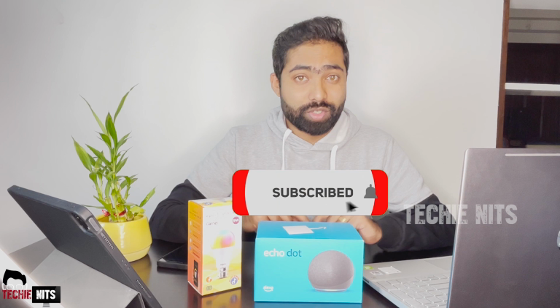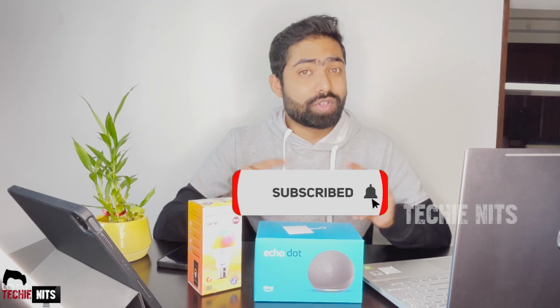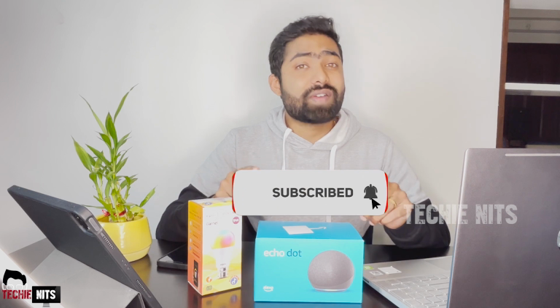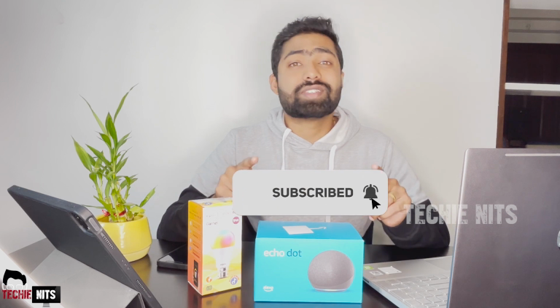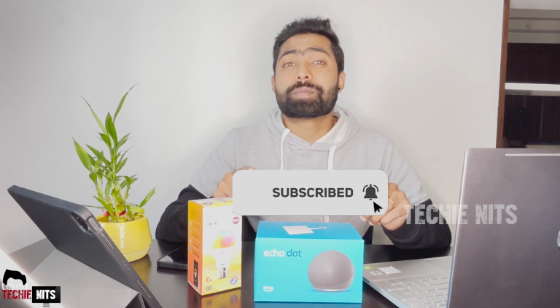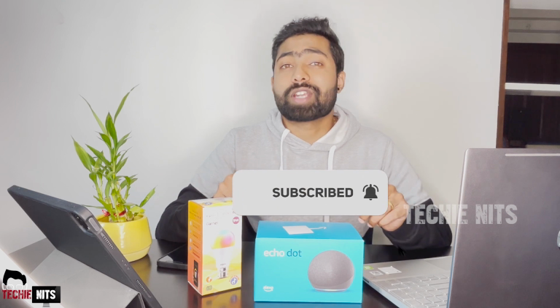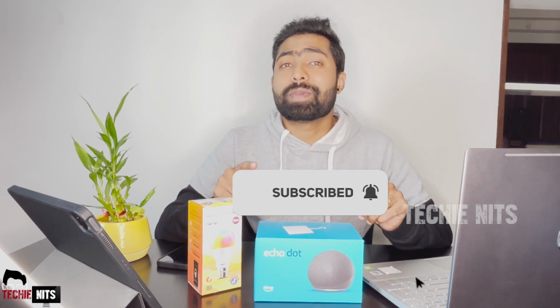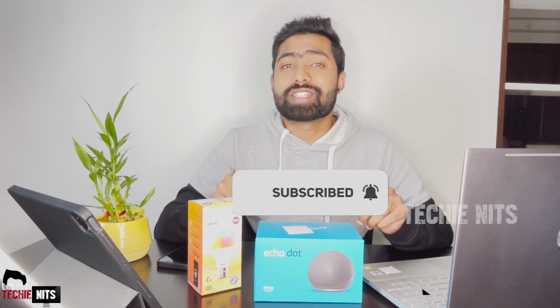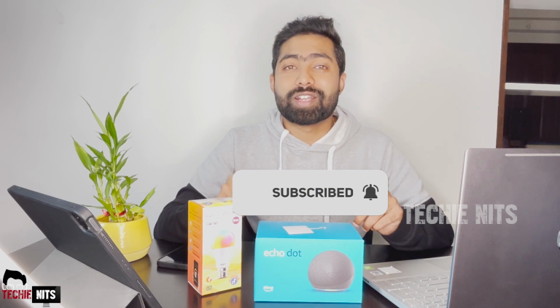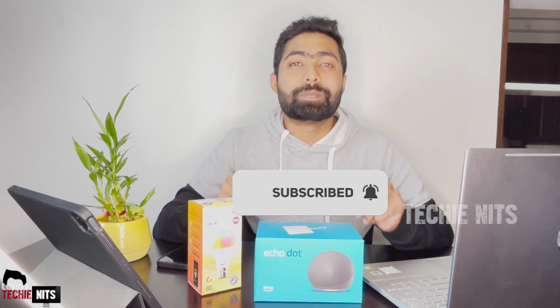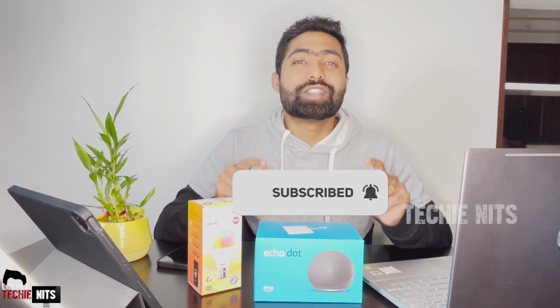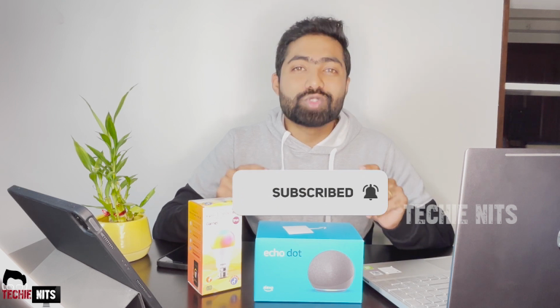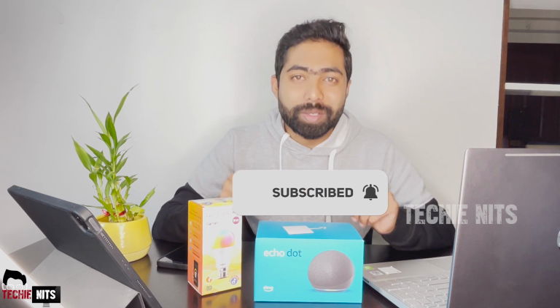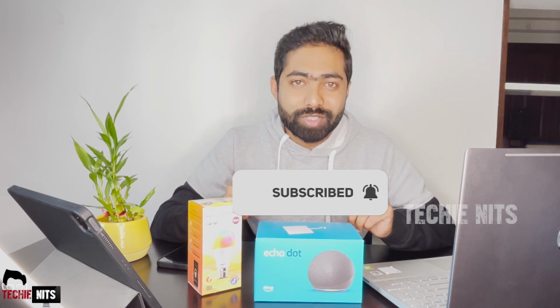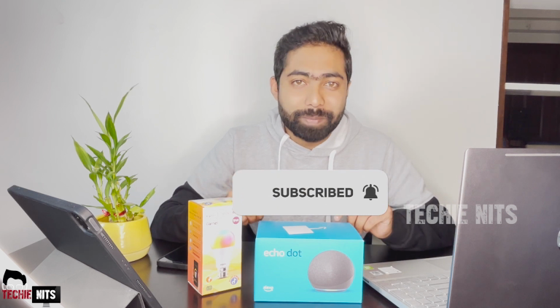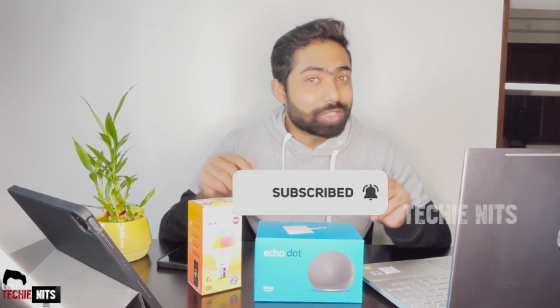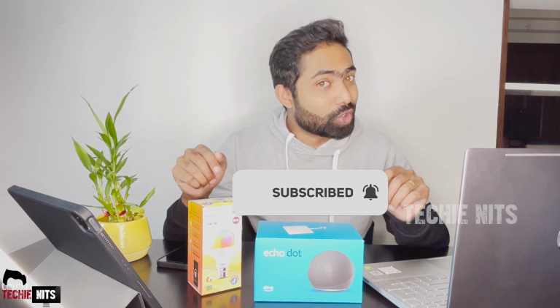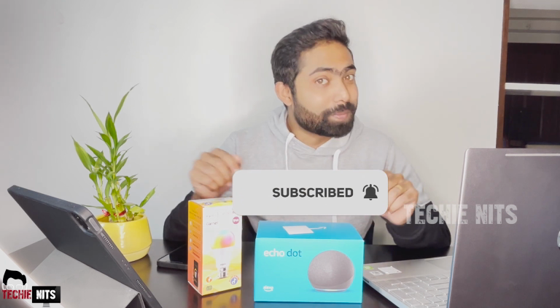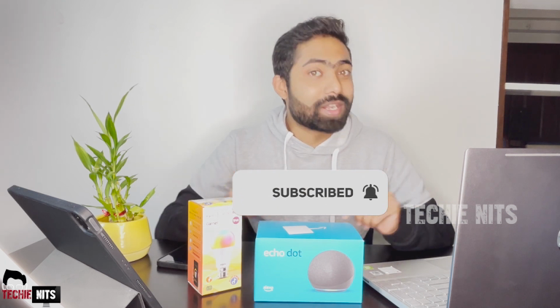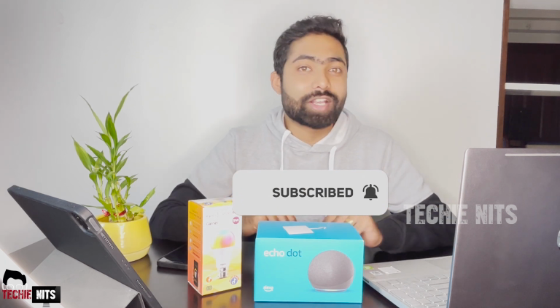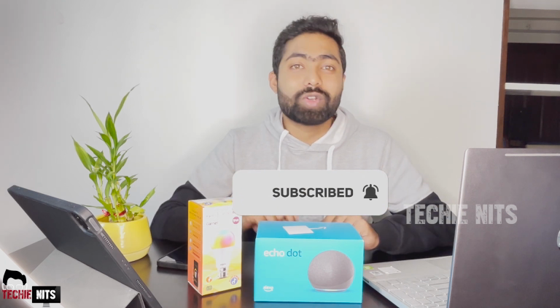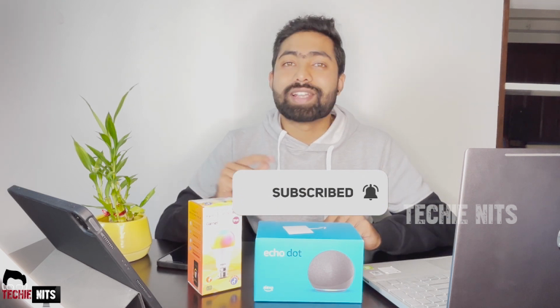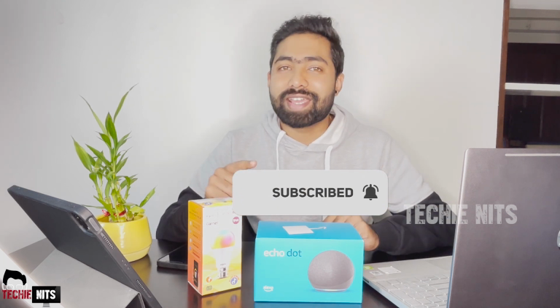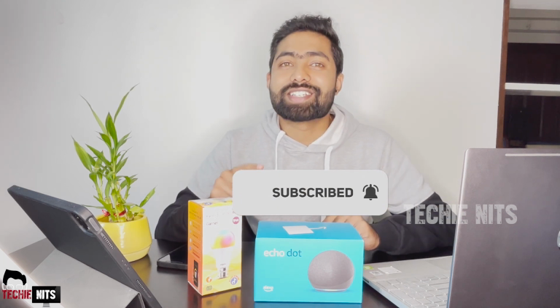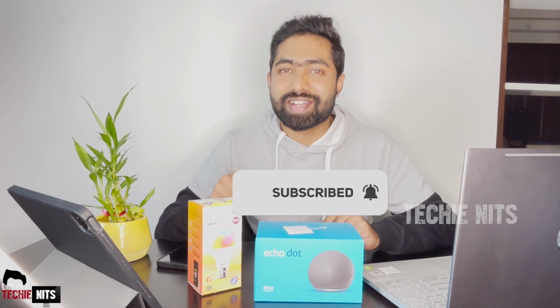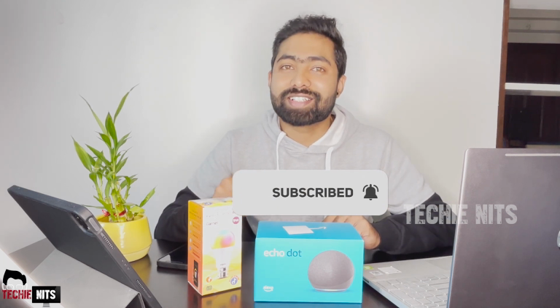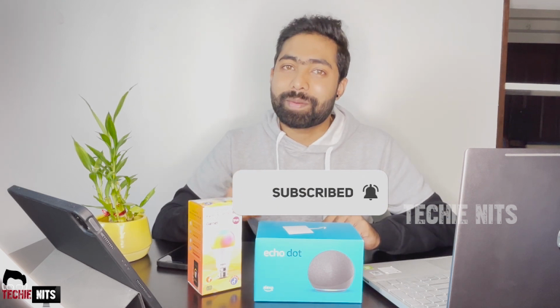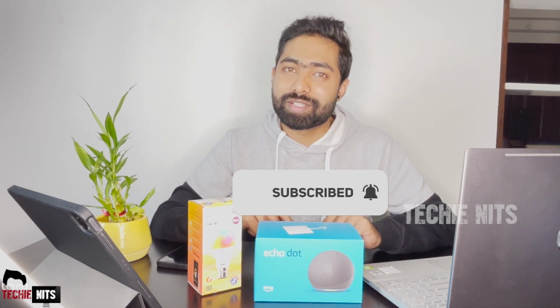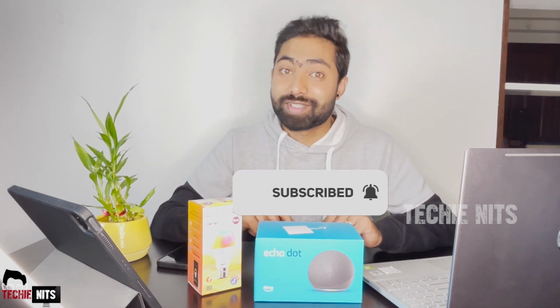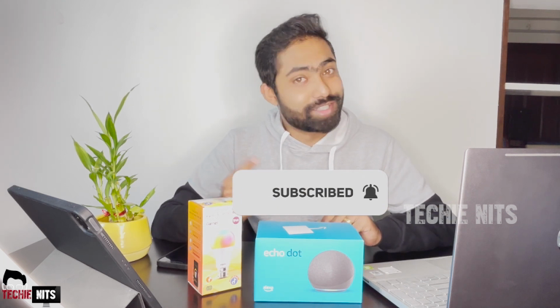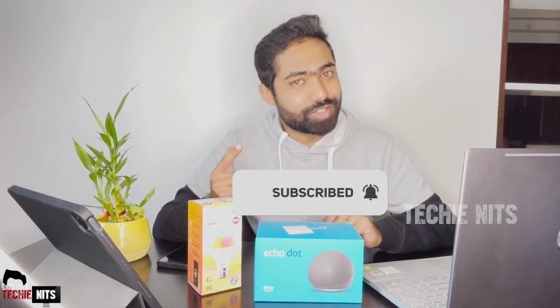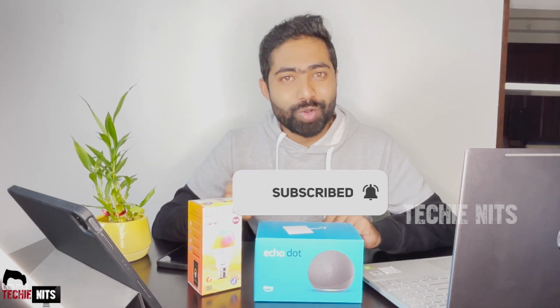Before going to the video, if you haven't subscribed to my channel, please subscribe, click on the bell icon, like, share, and comment. Let's go!